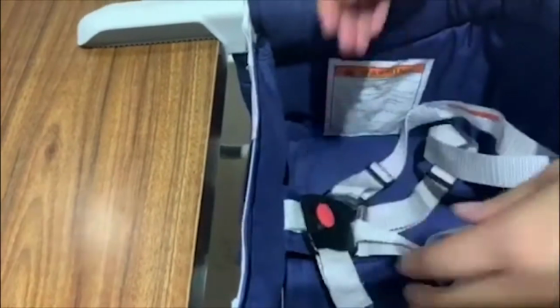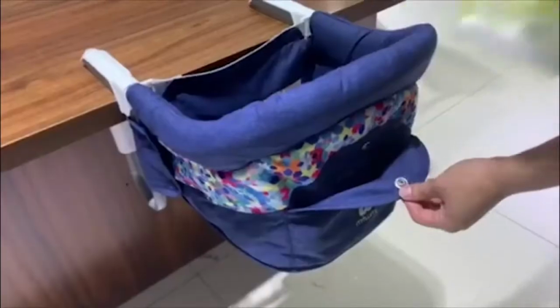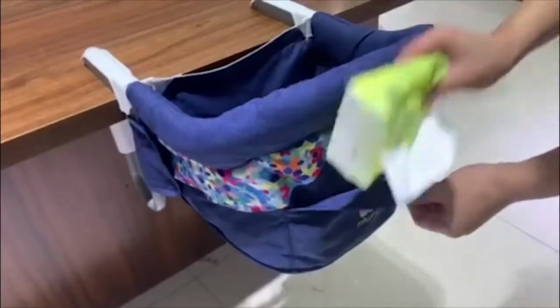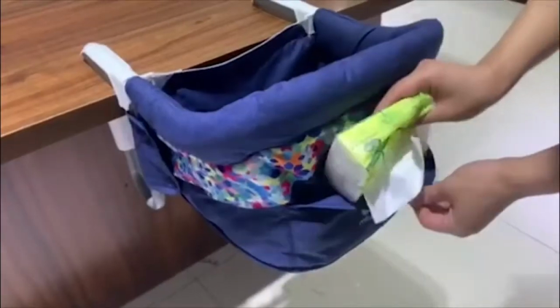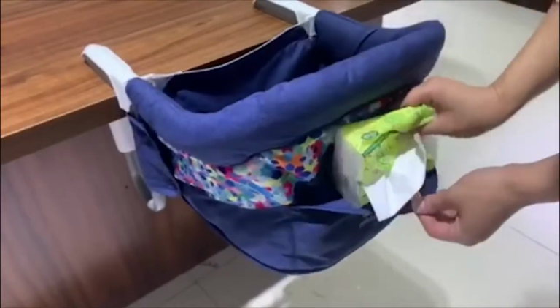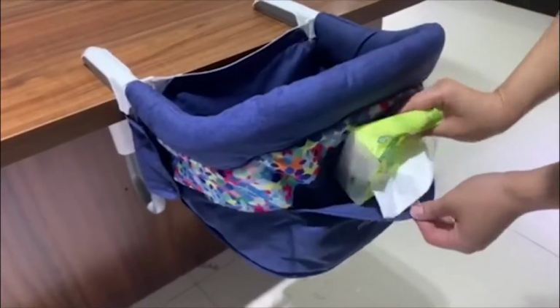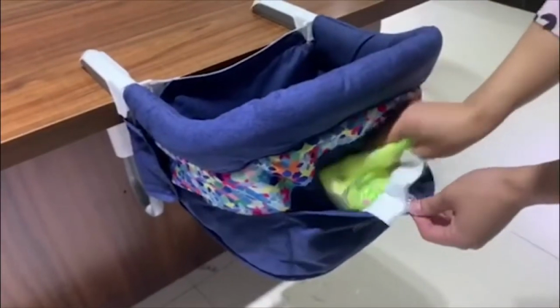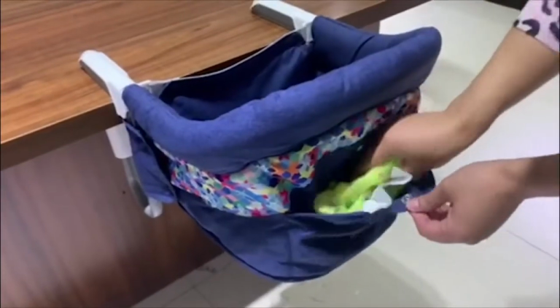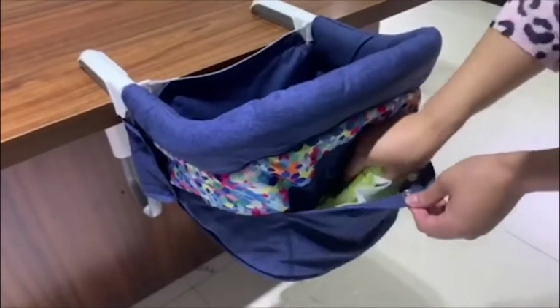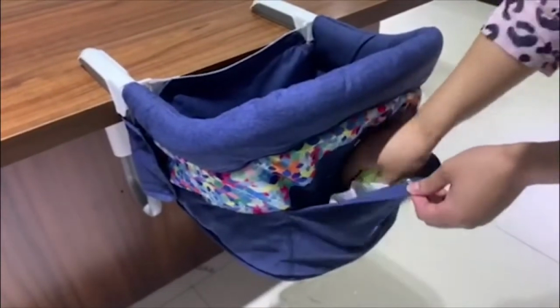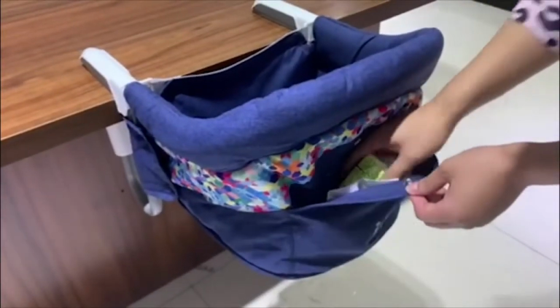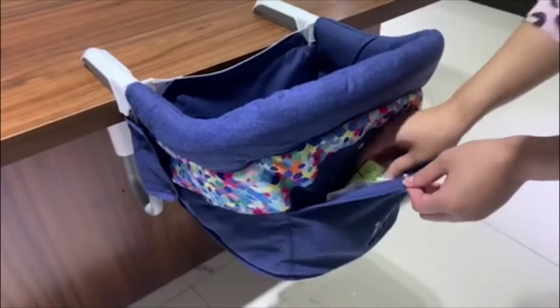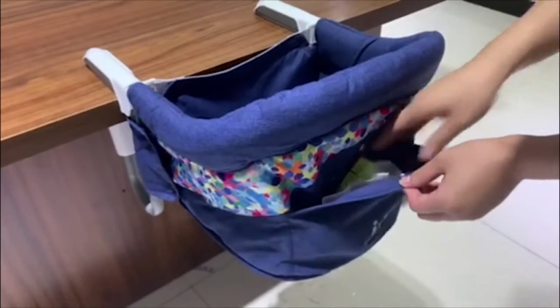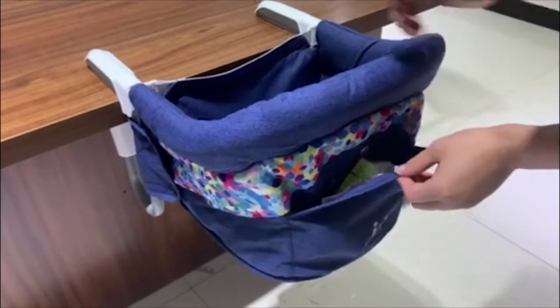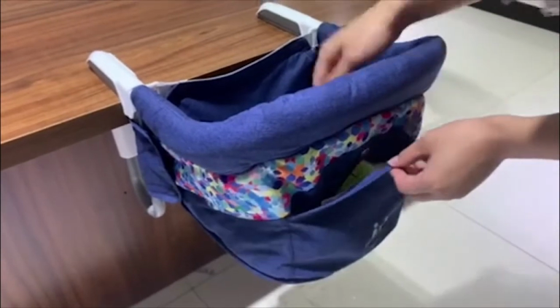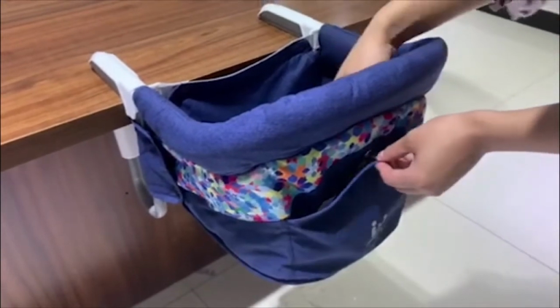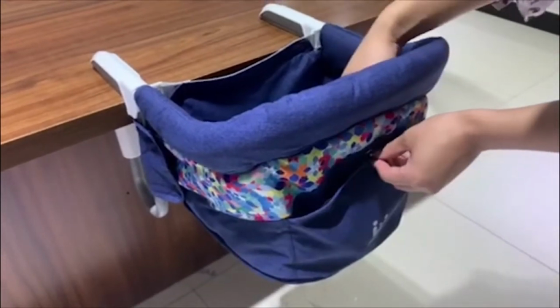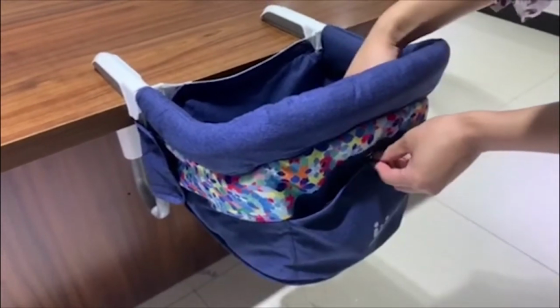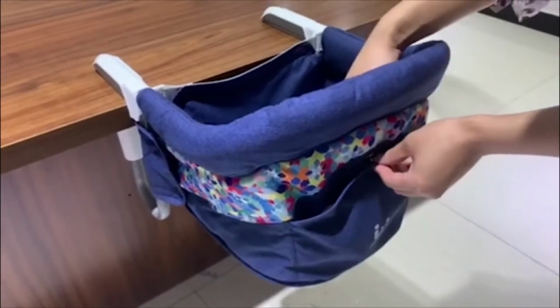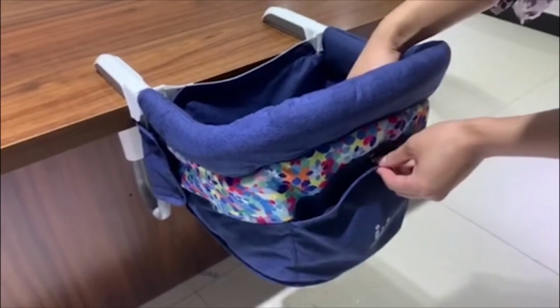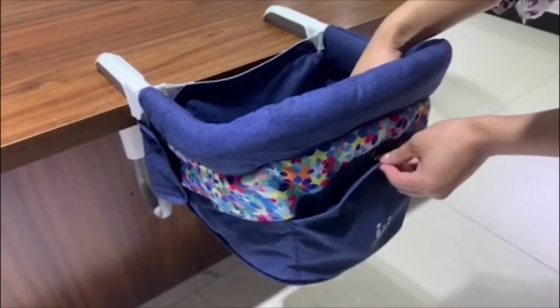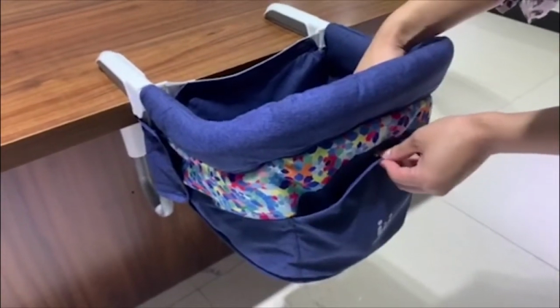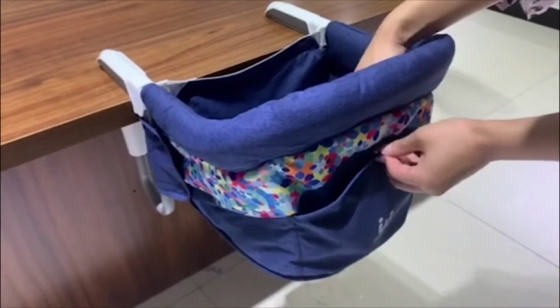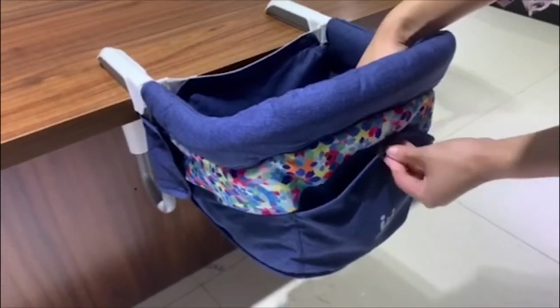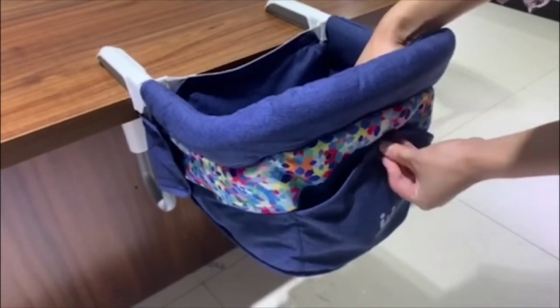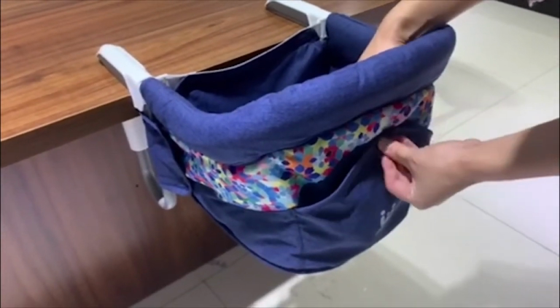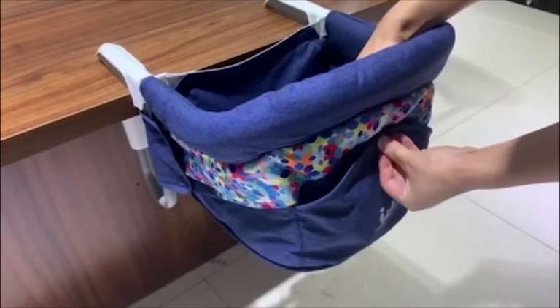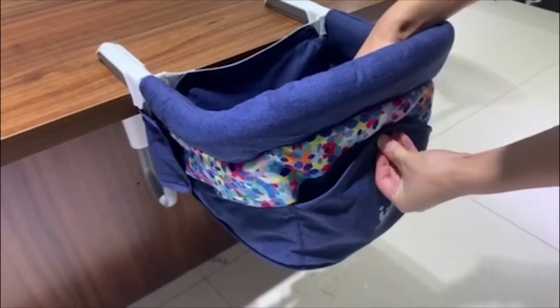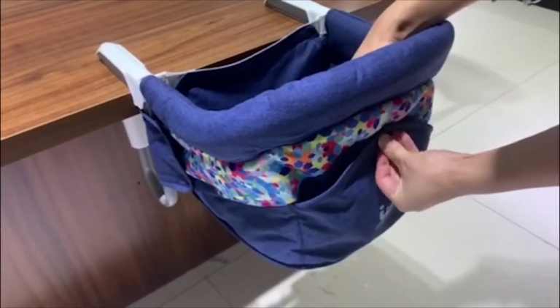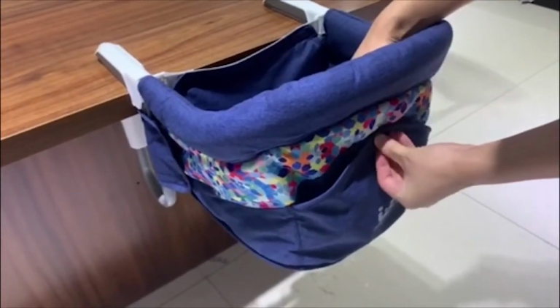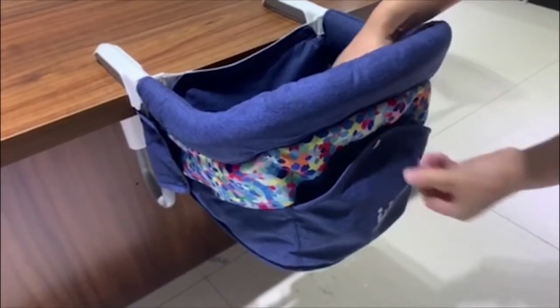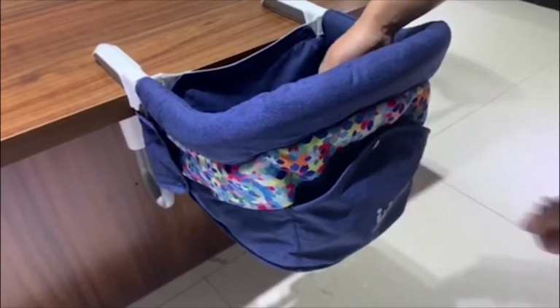Buckle storage bag design on the bag — small volume and large capacity, more convenient to use.